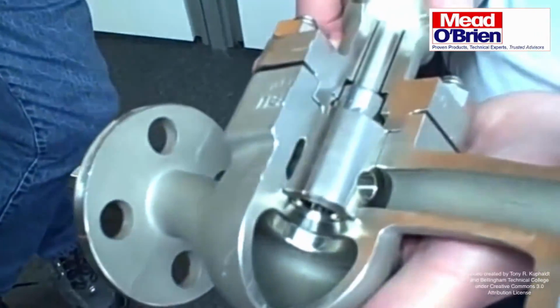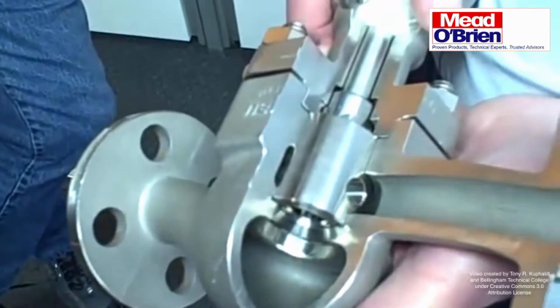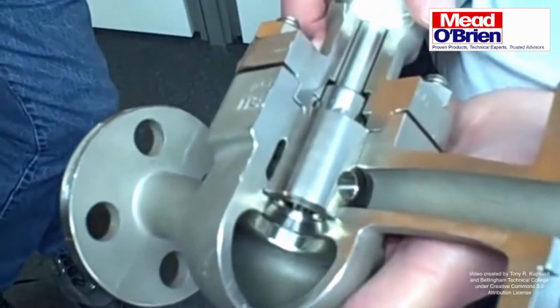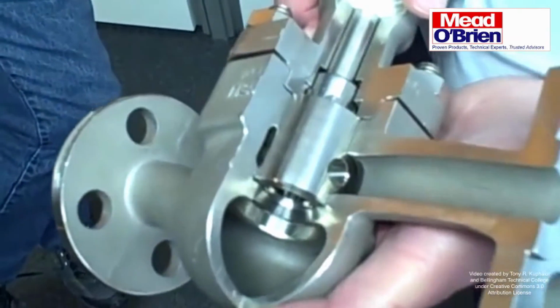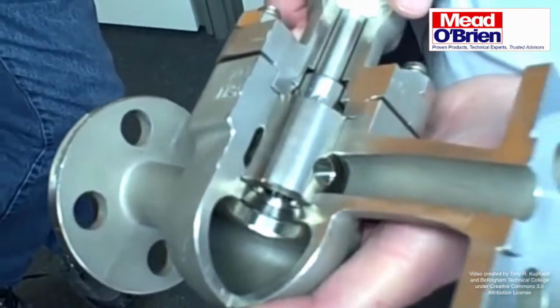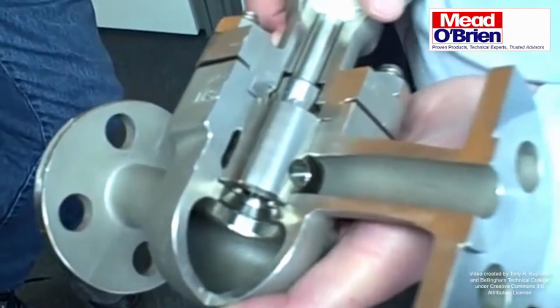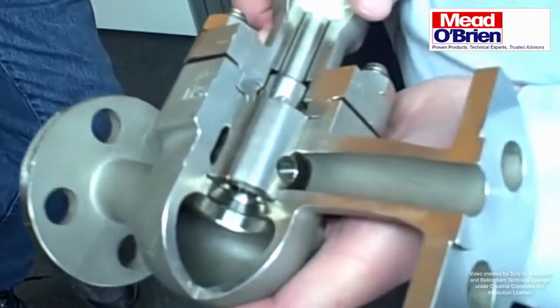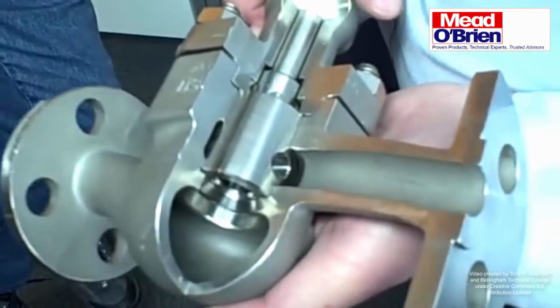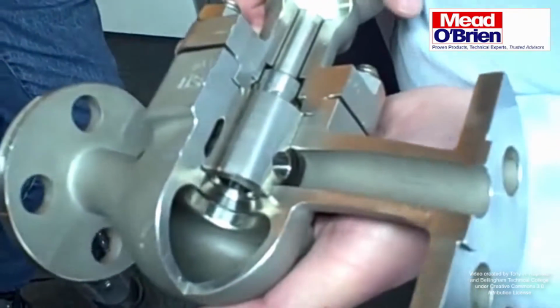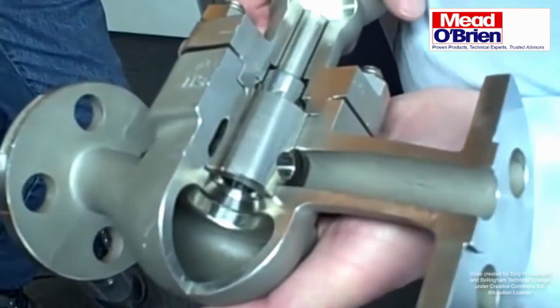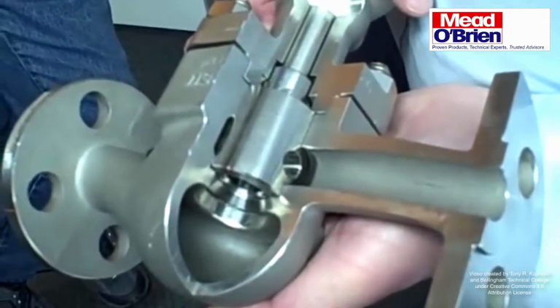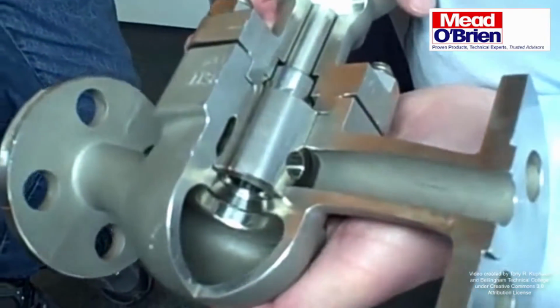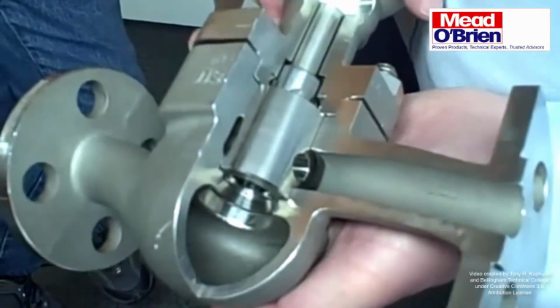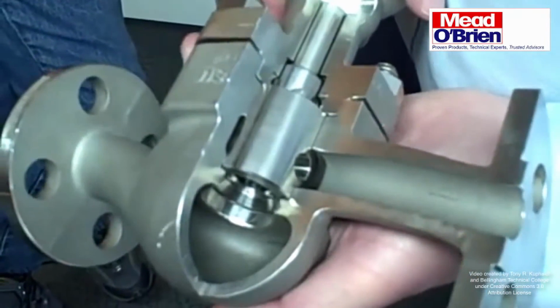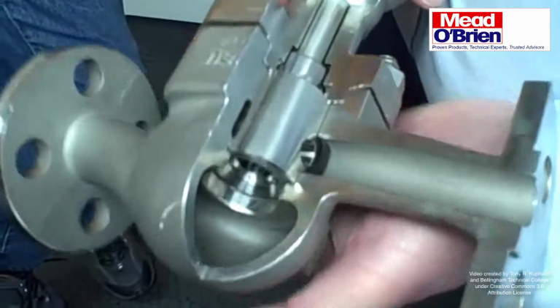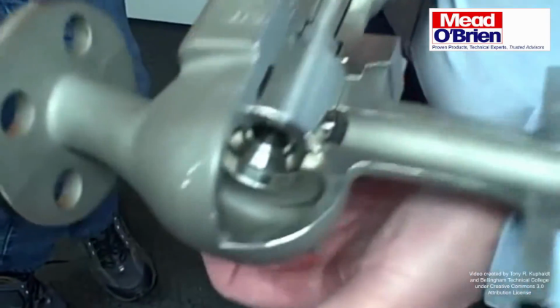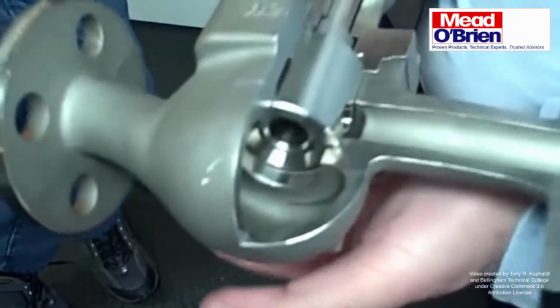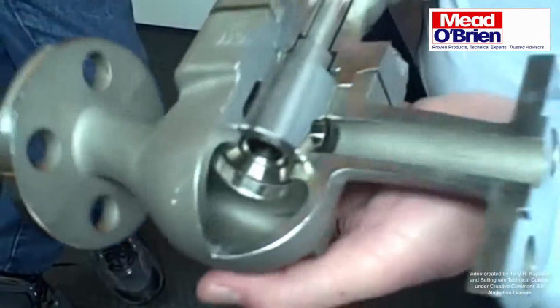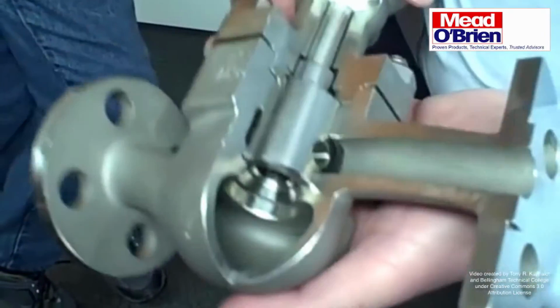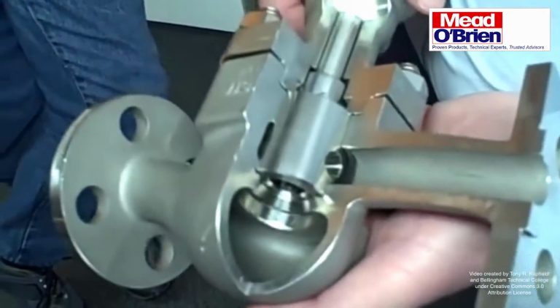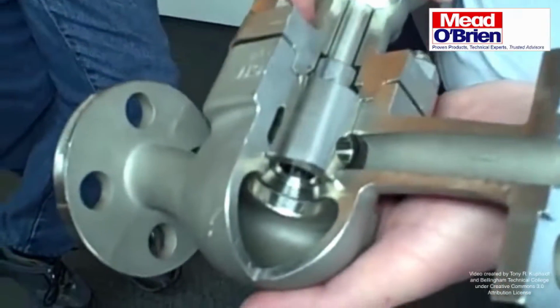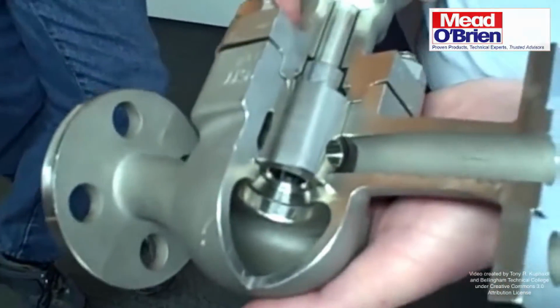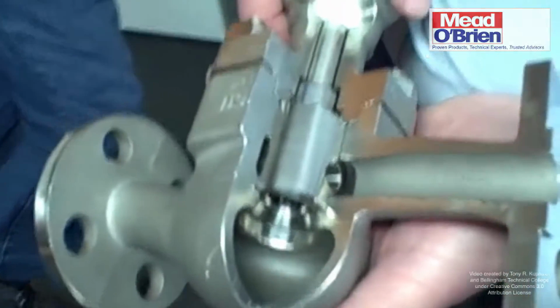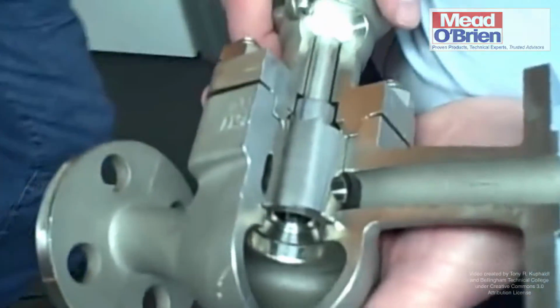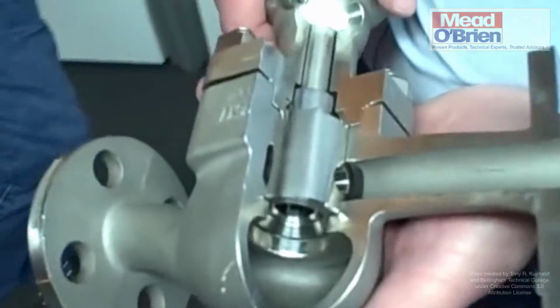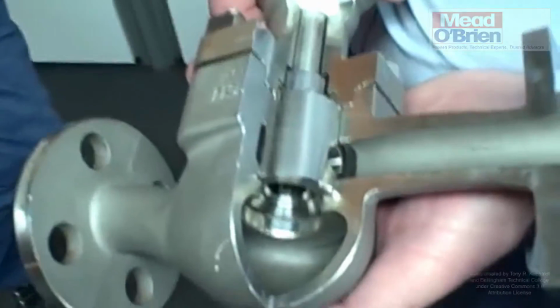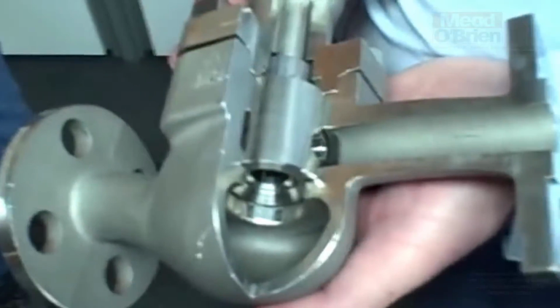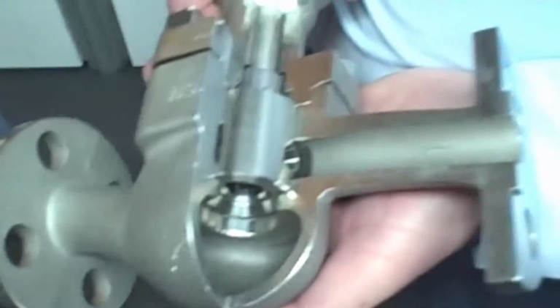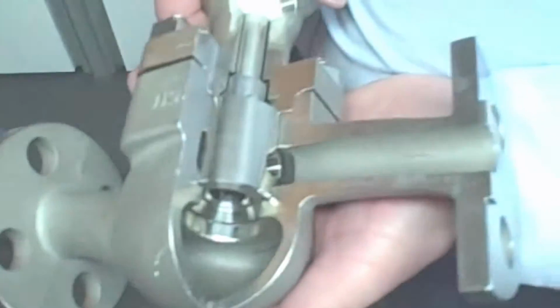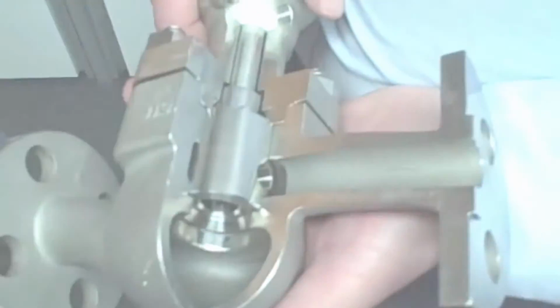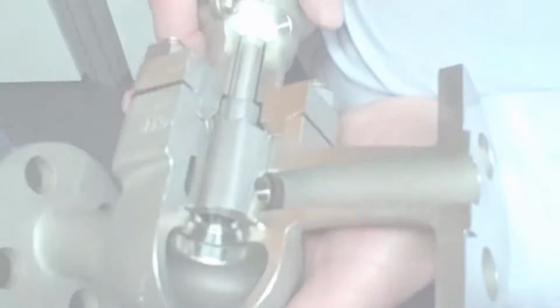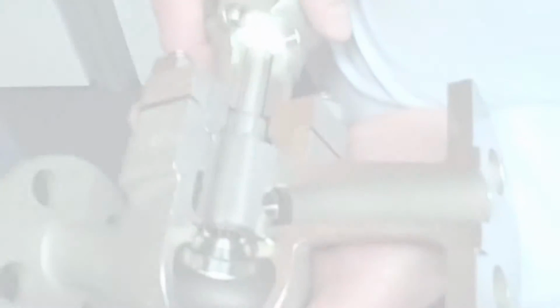This is the Nellis Rotary Globe valve. Fantastic.